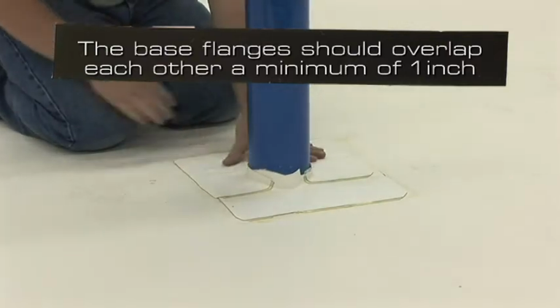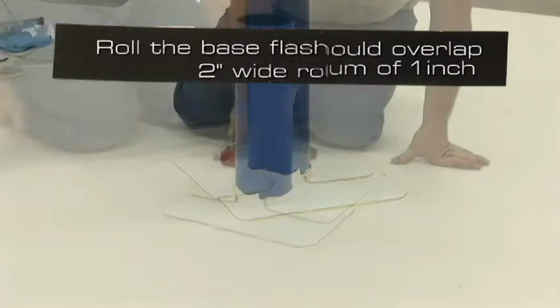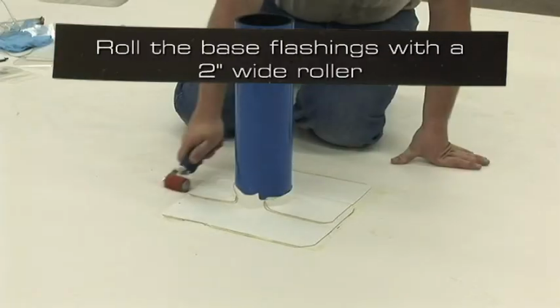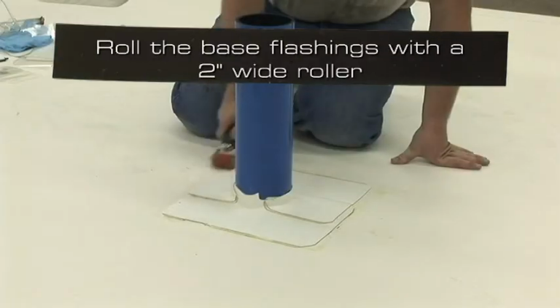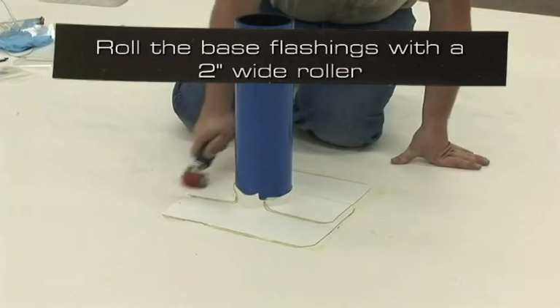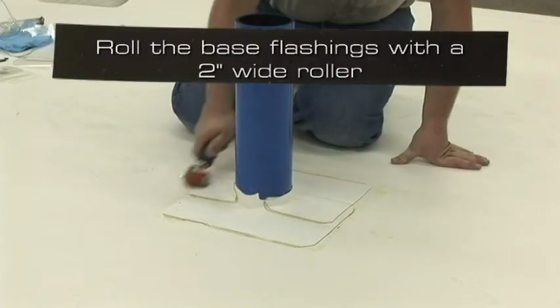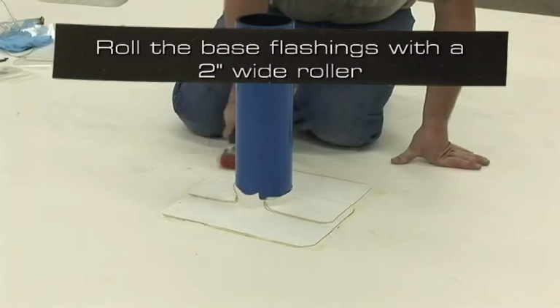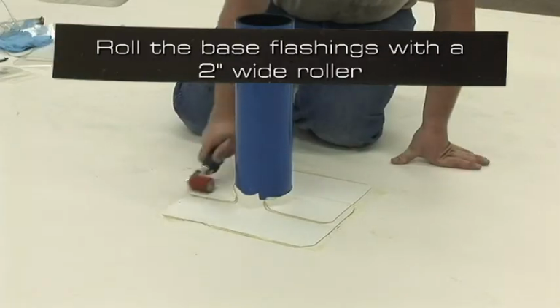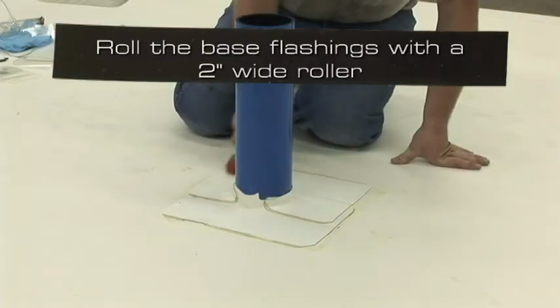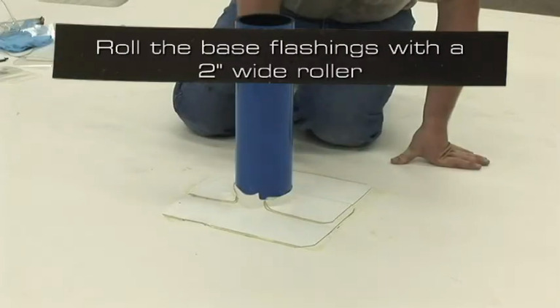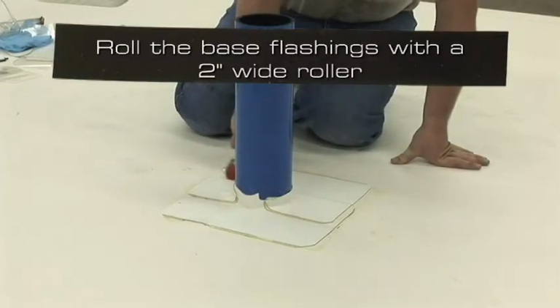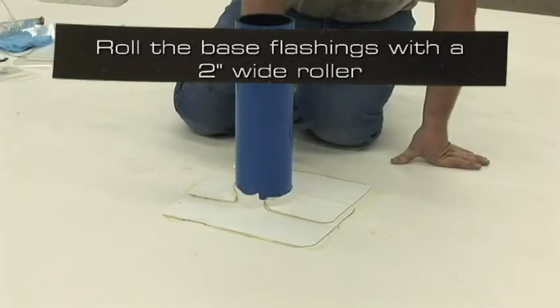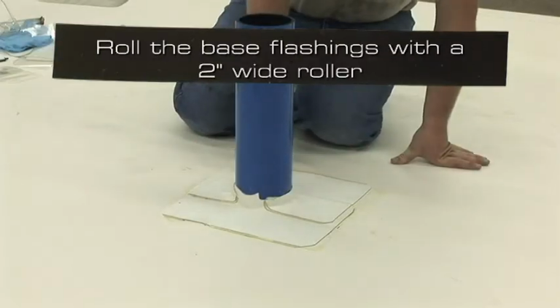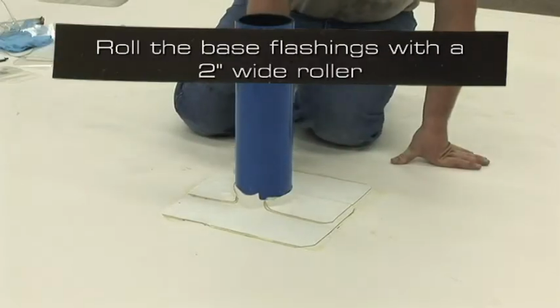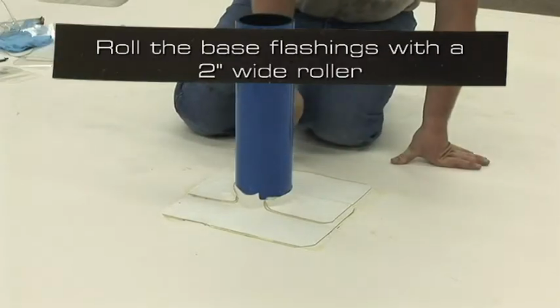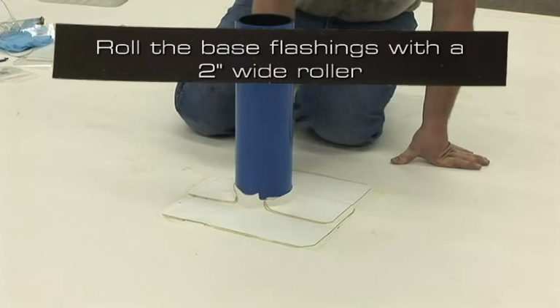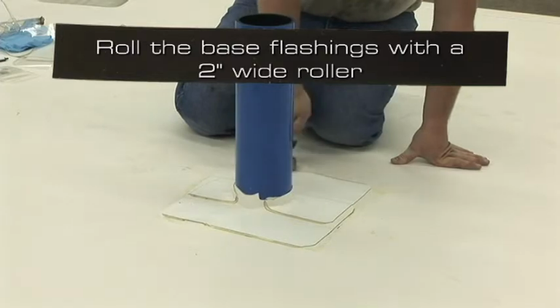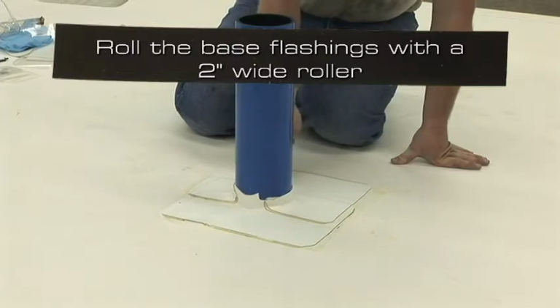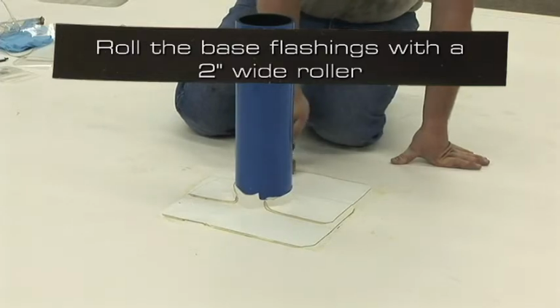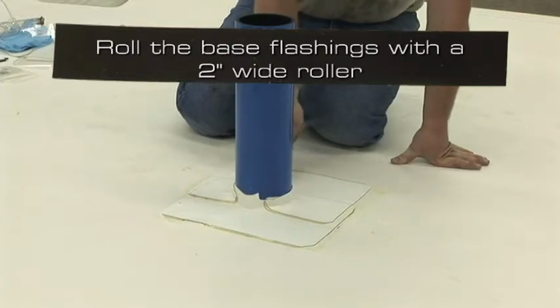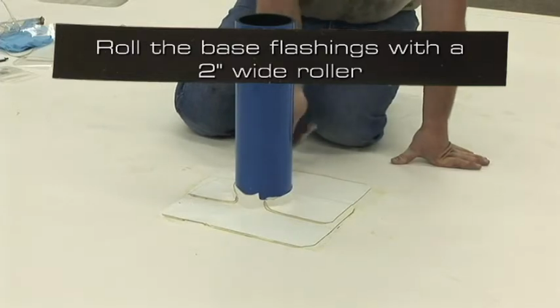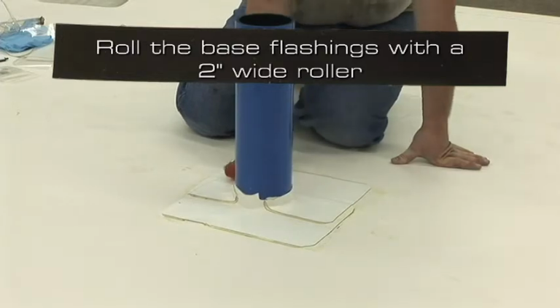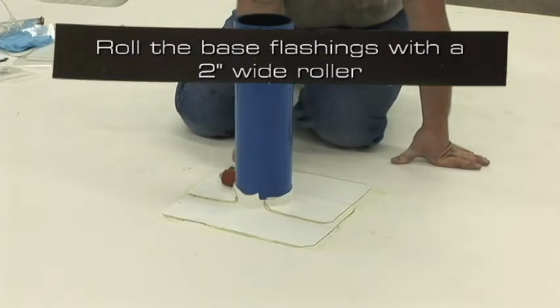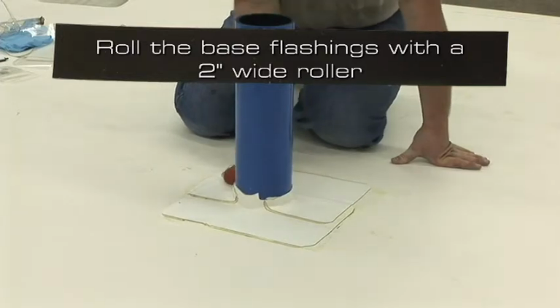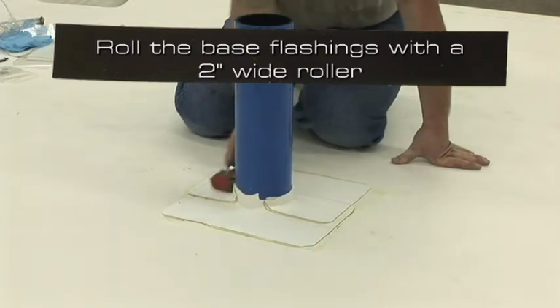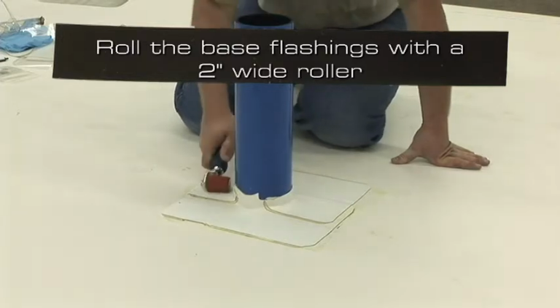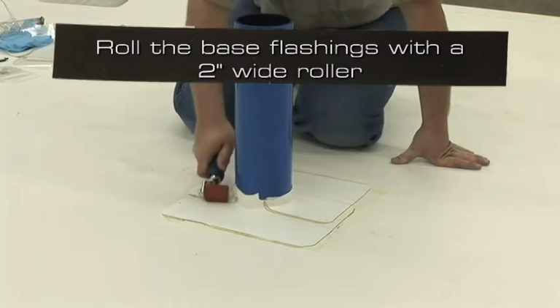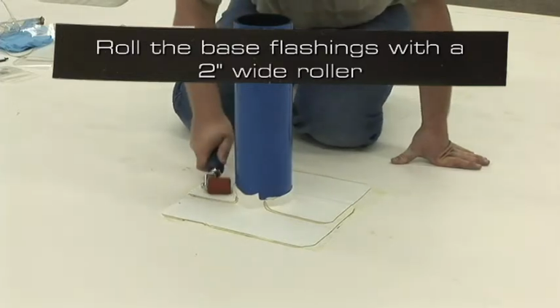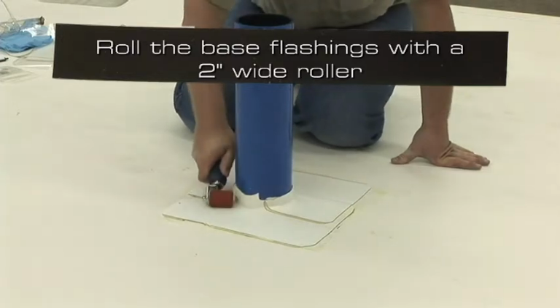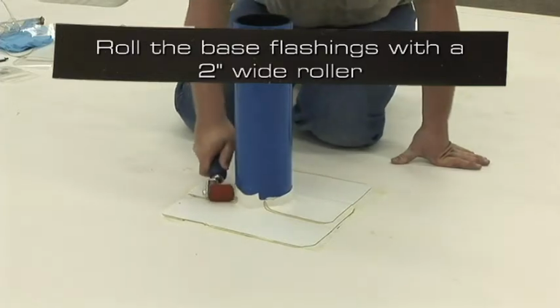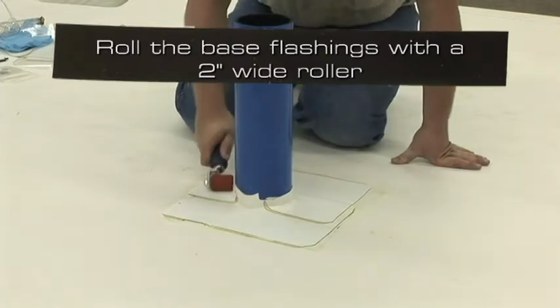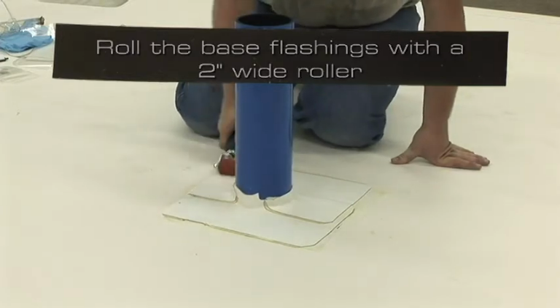Roll the base flange with a 2 inch wide roller, paying particular attention to the step-offs and angle changes.